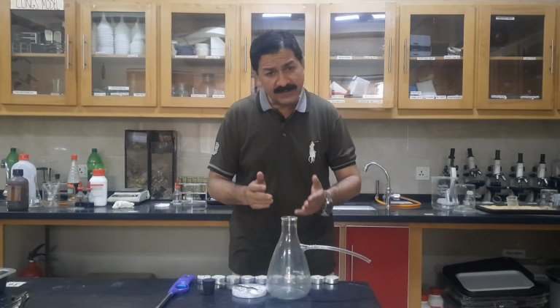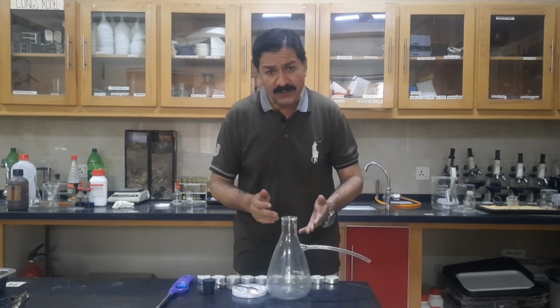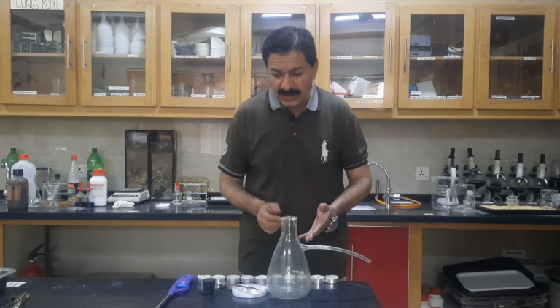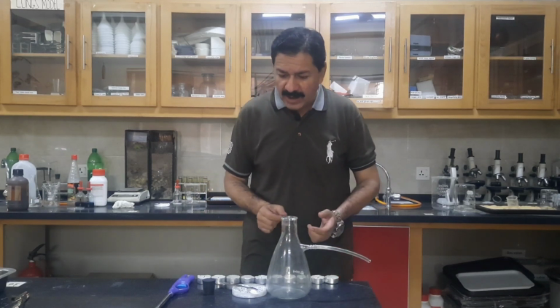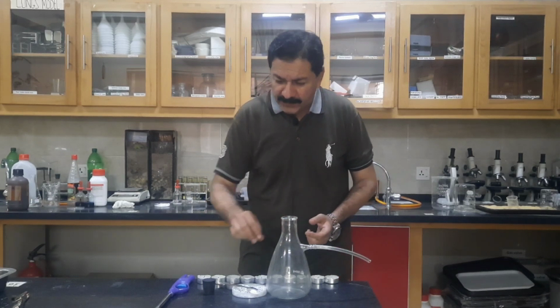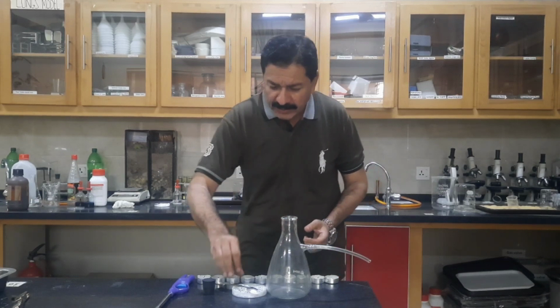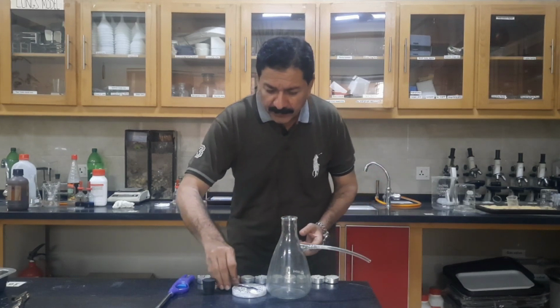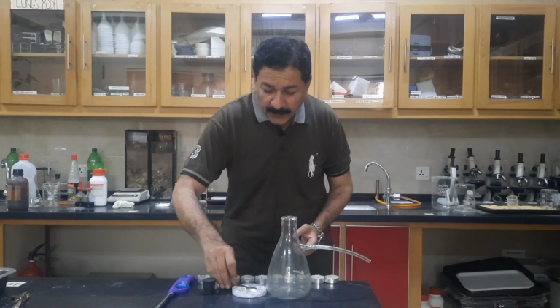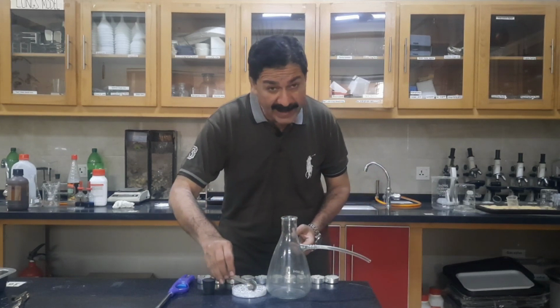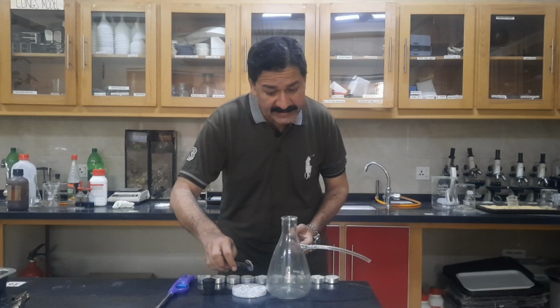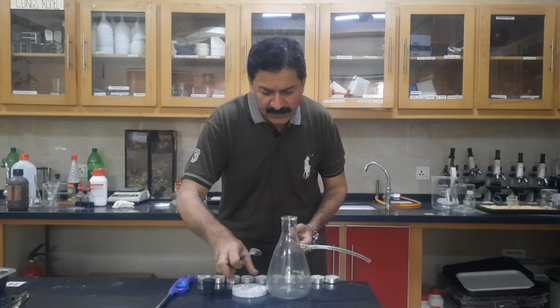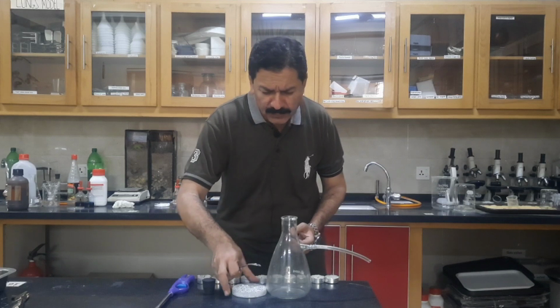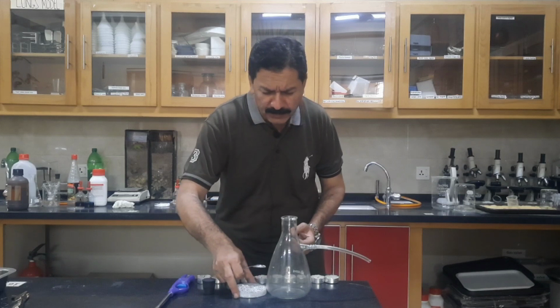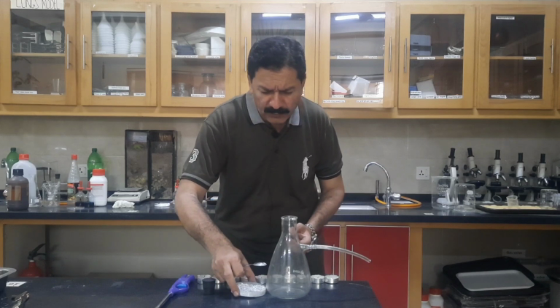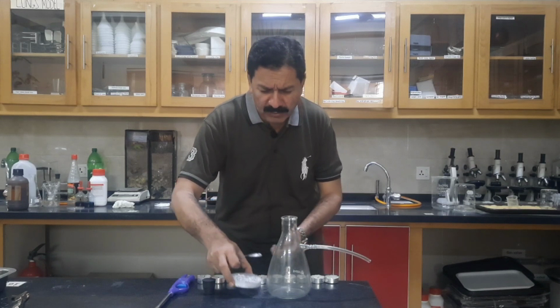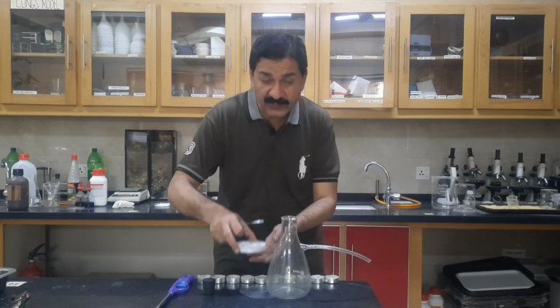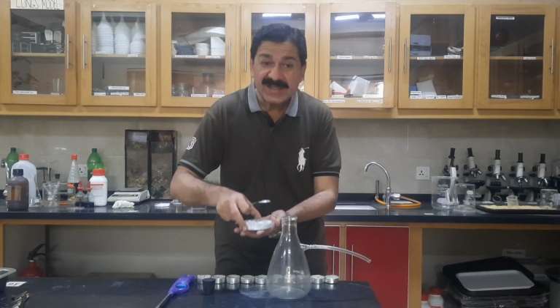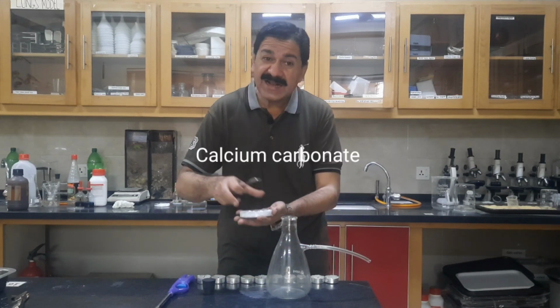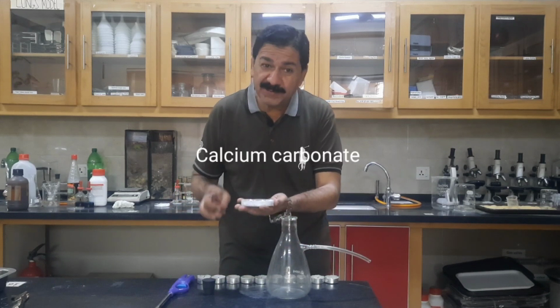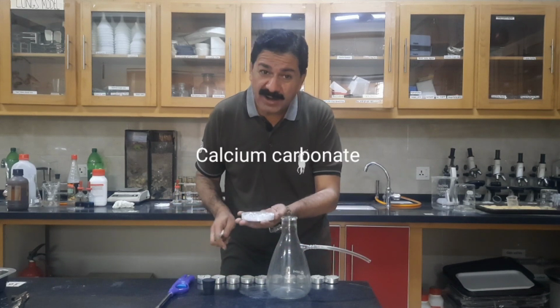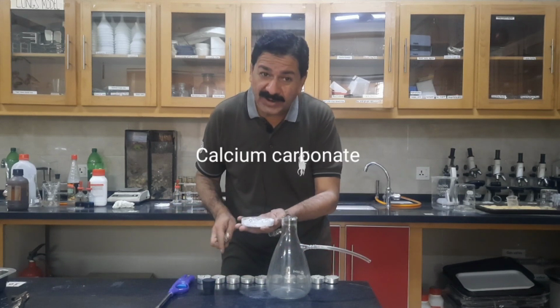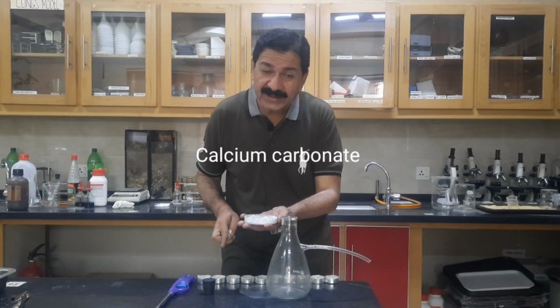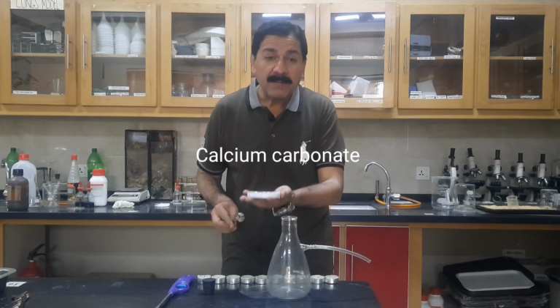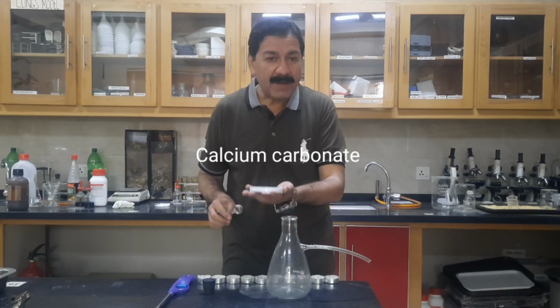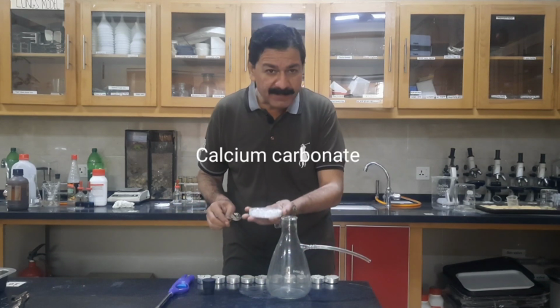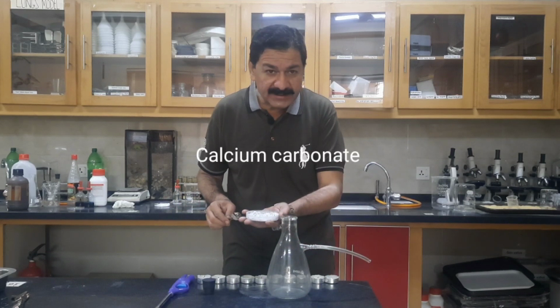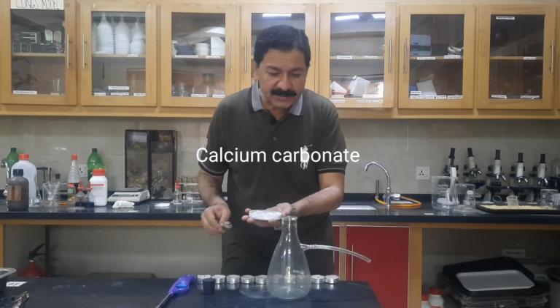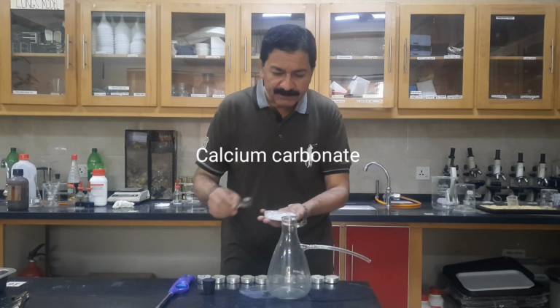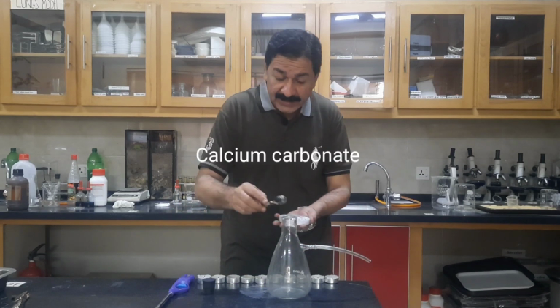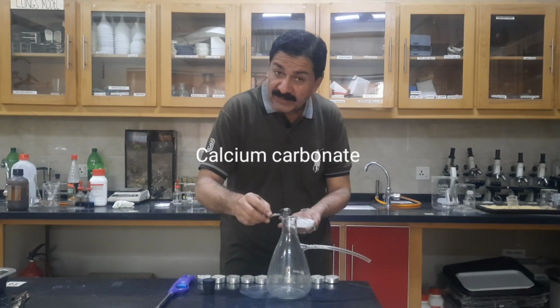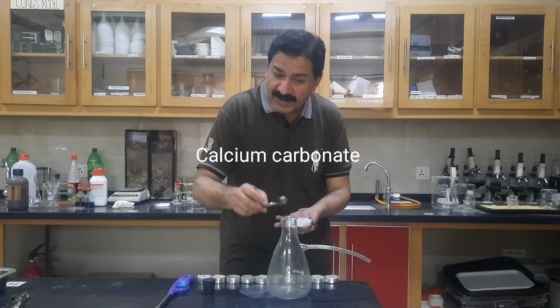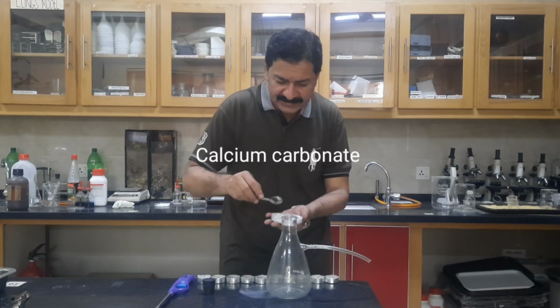So first of all, I am going to add 2 spoons of calcium carbonate marble chips in the flask.